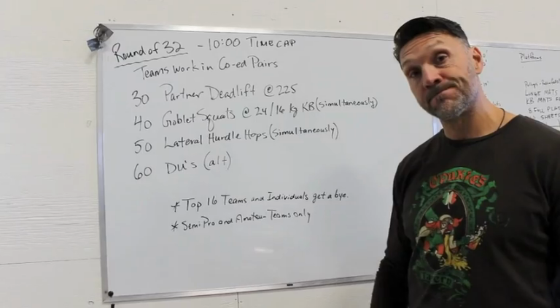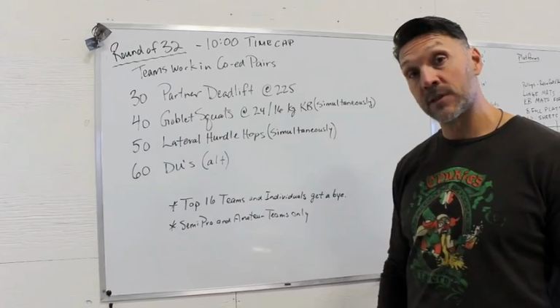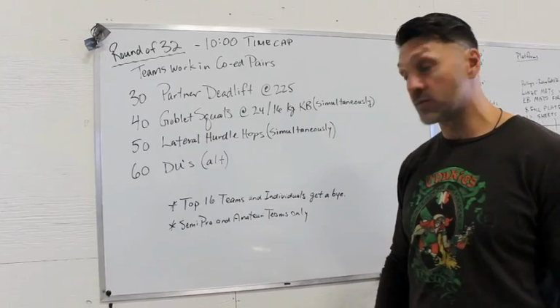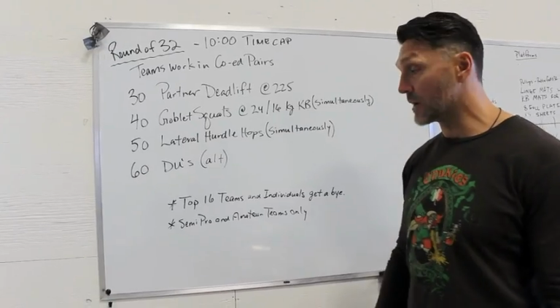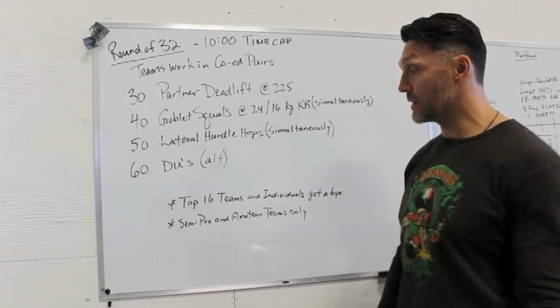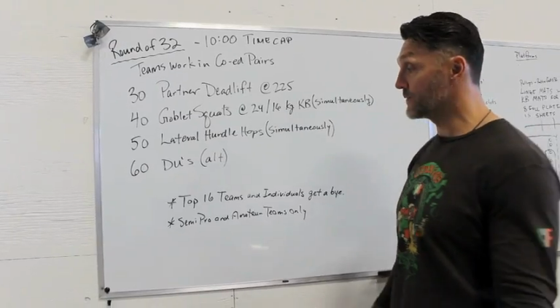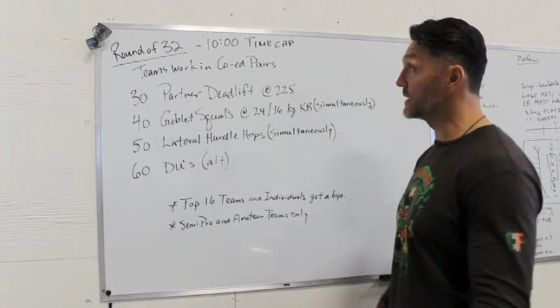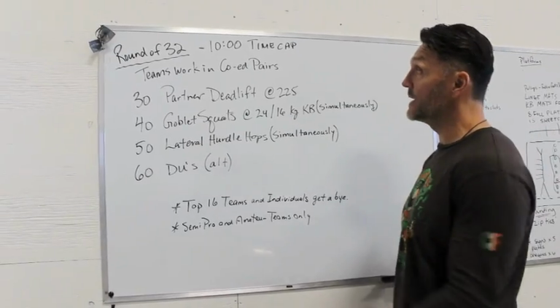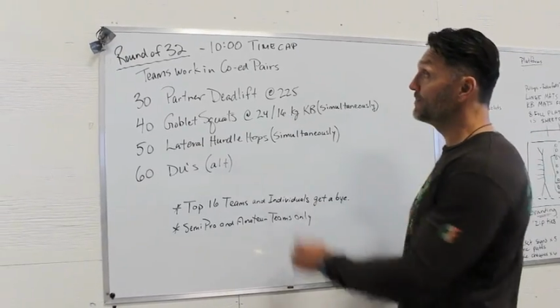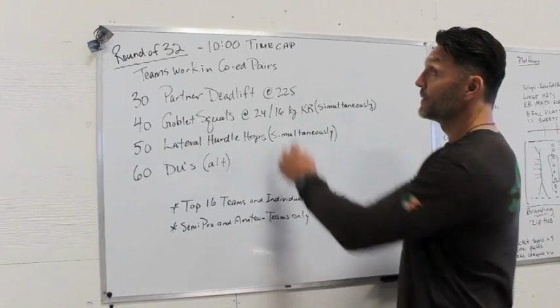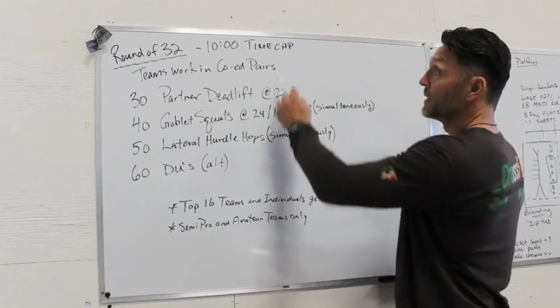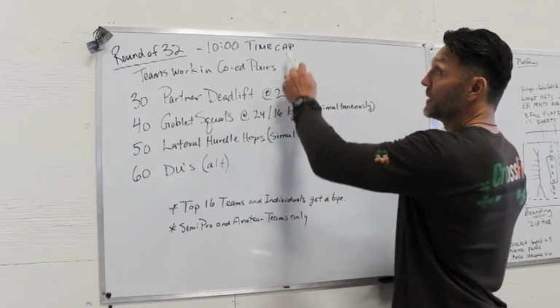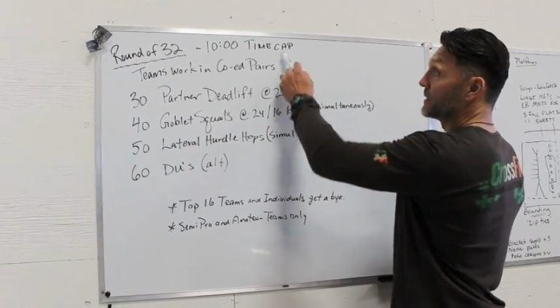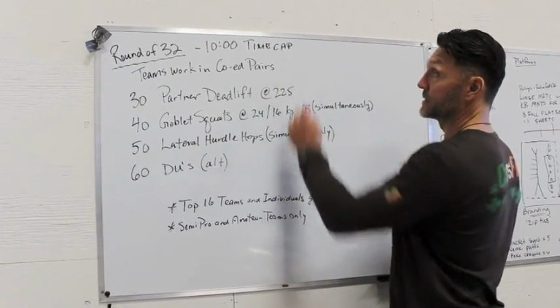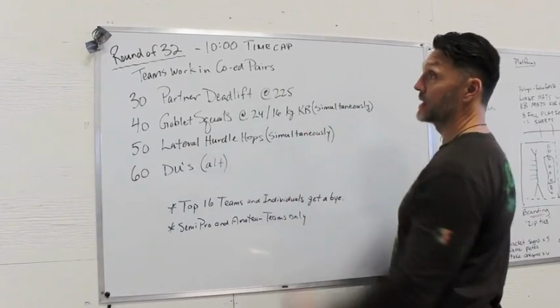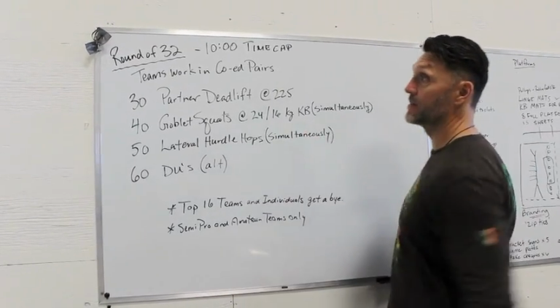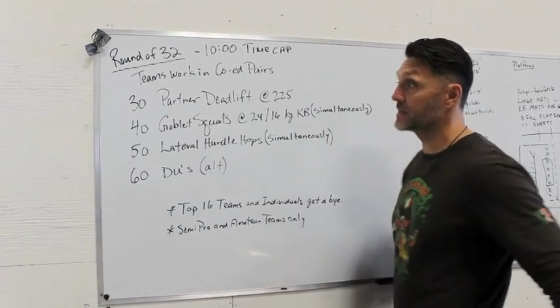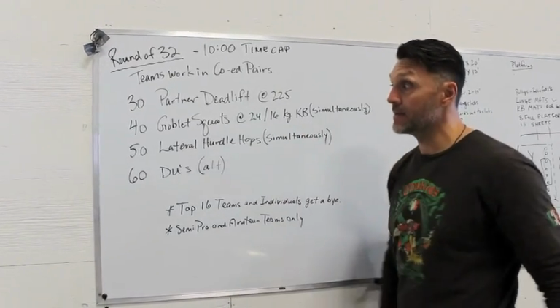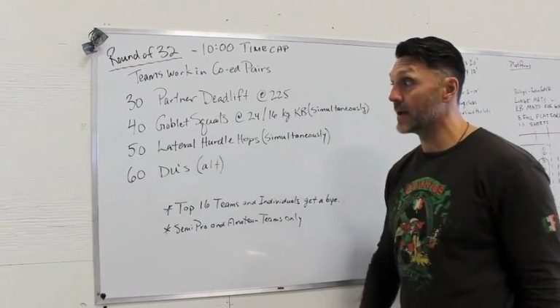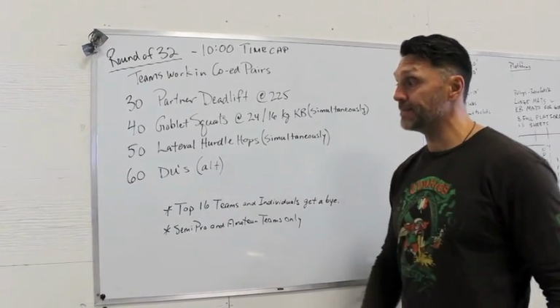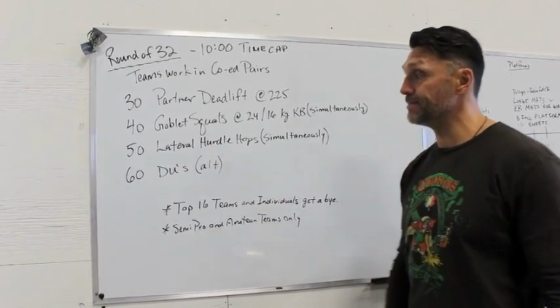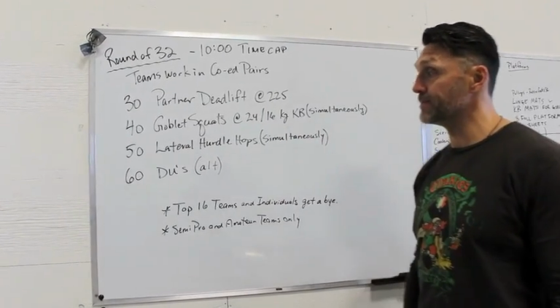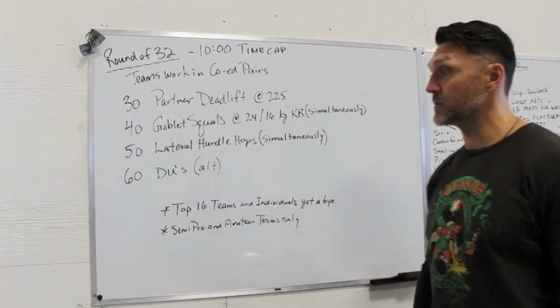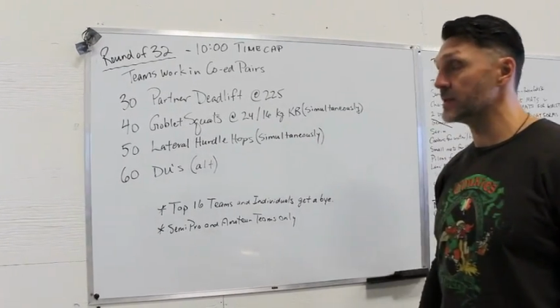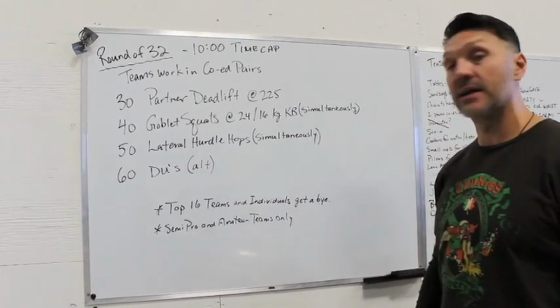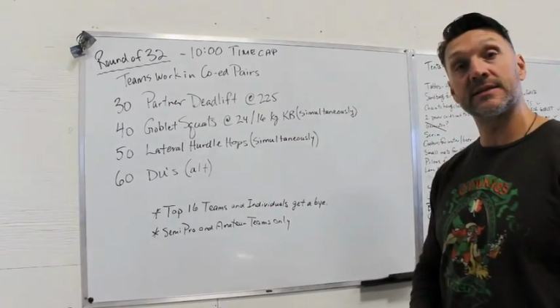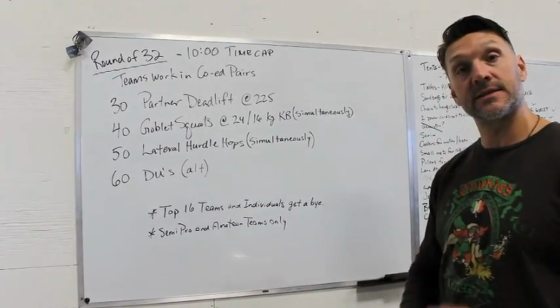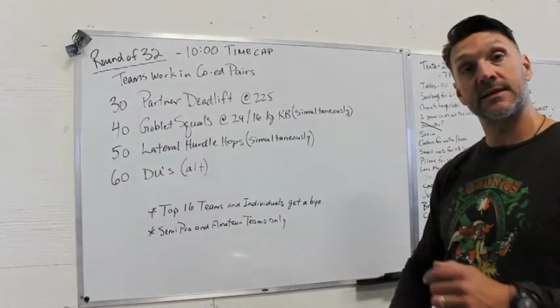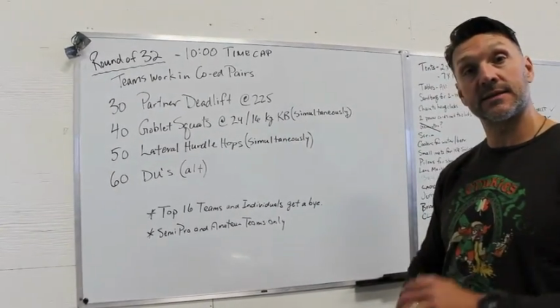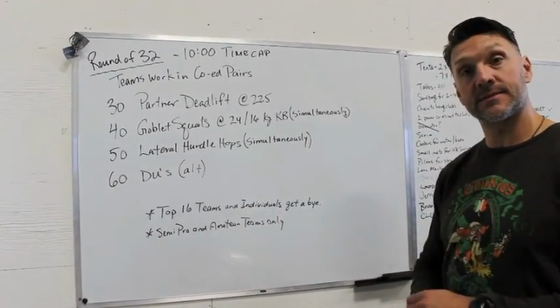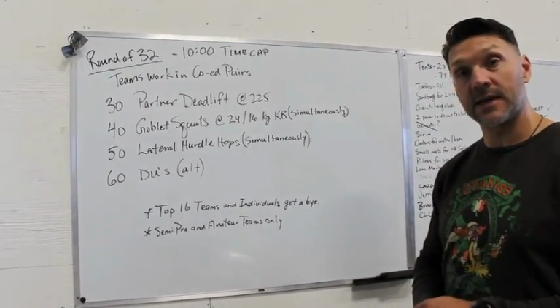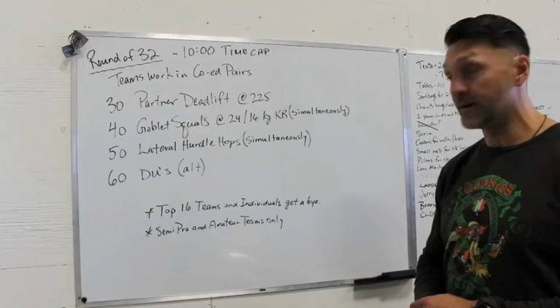This workout is for time and it's a 10-minute time cap. We'll see you guys Saturday.